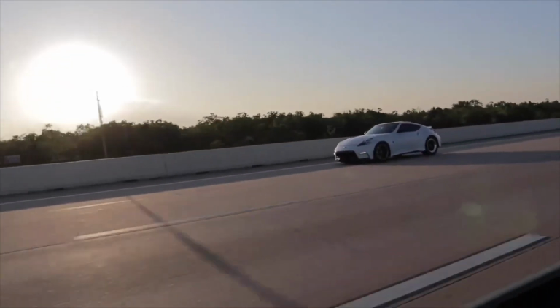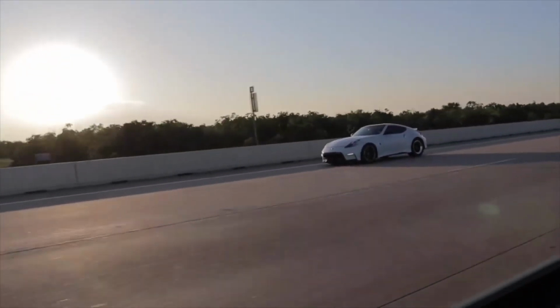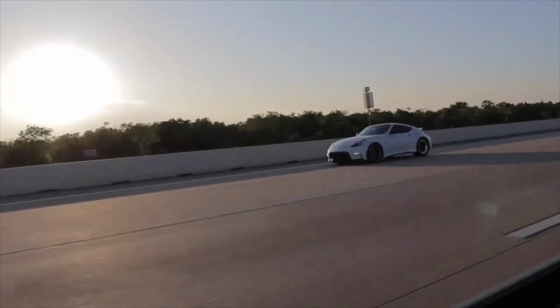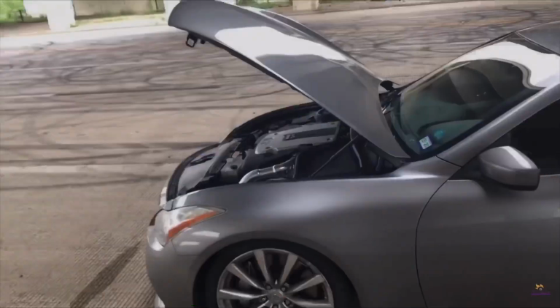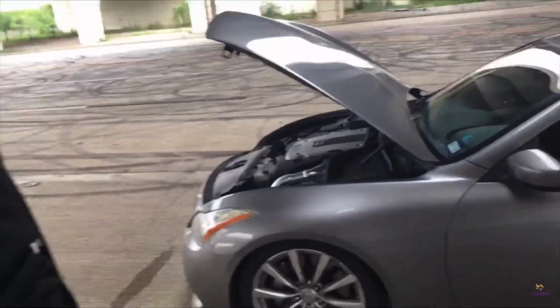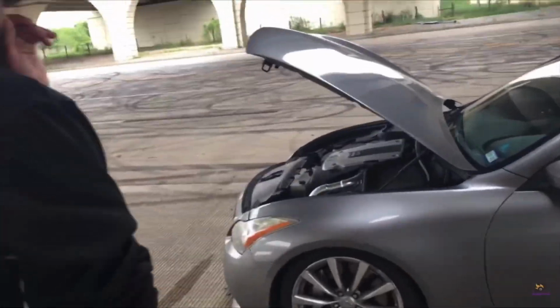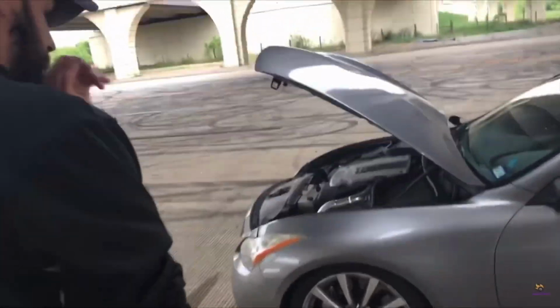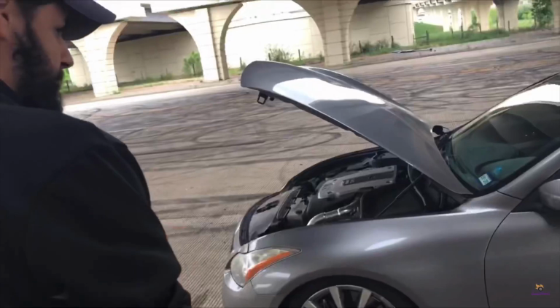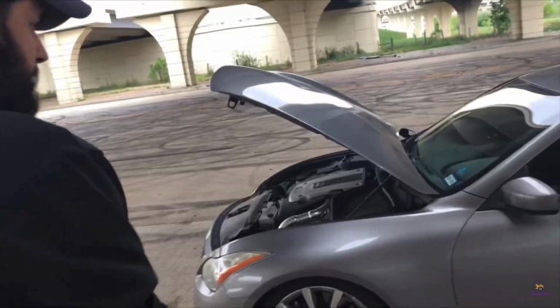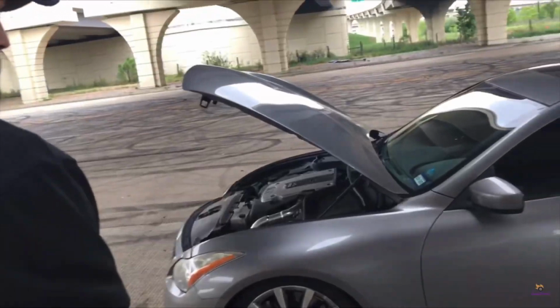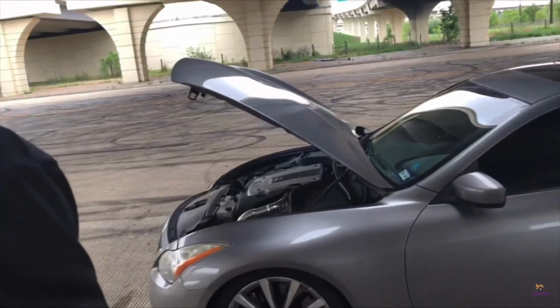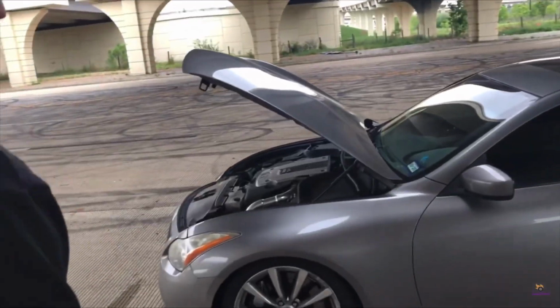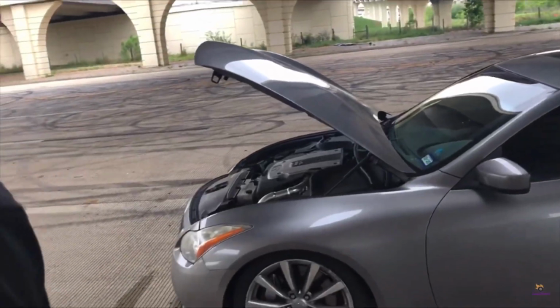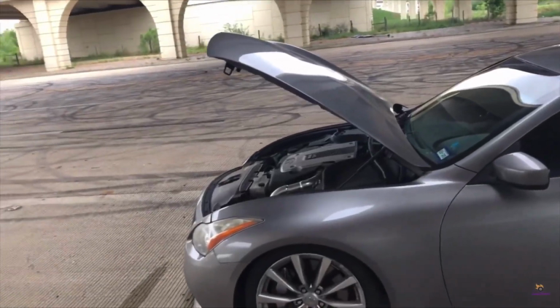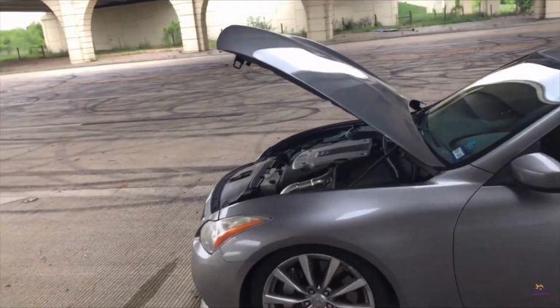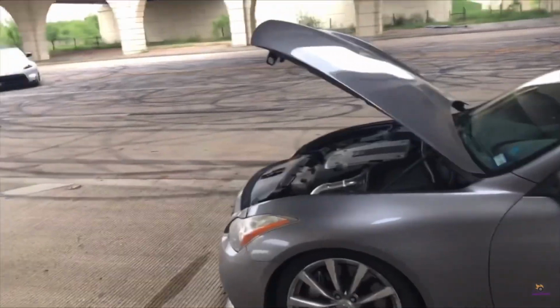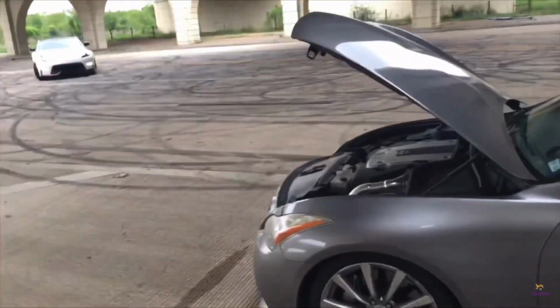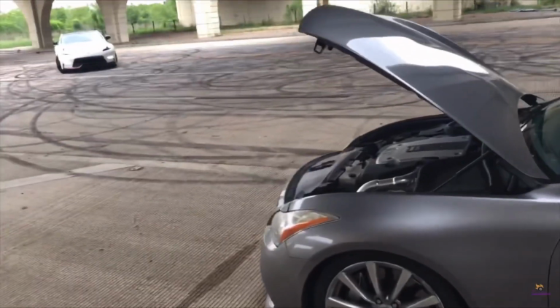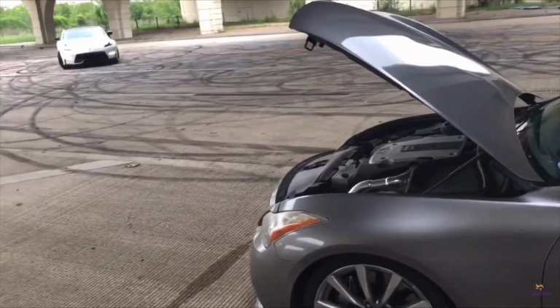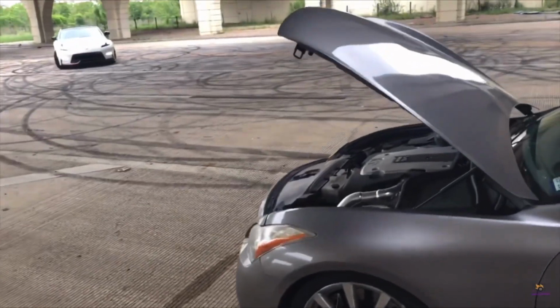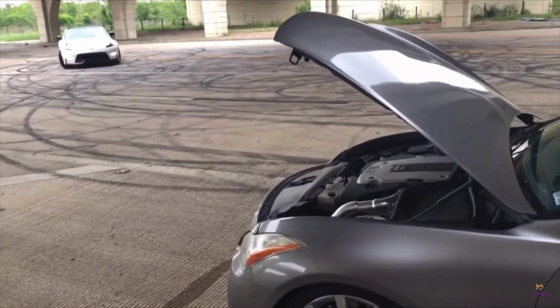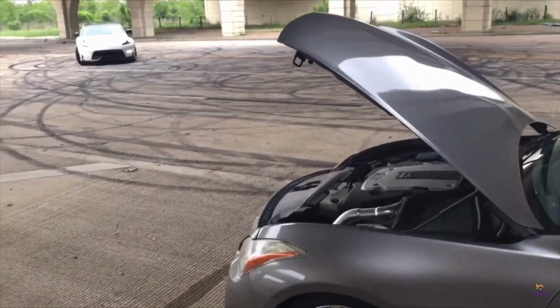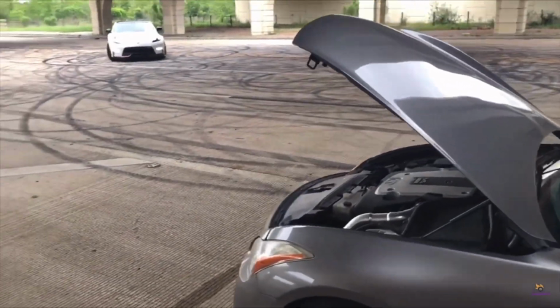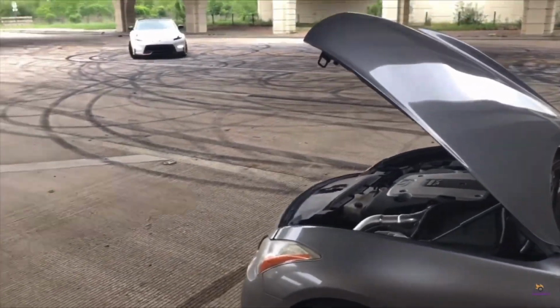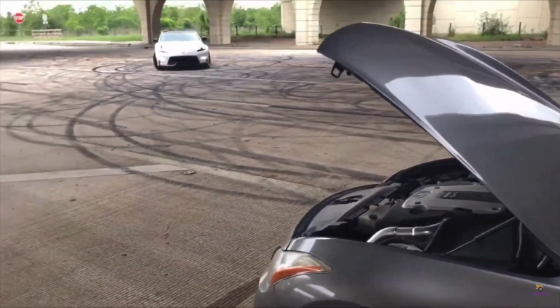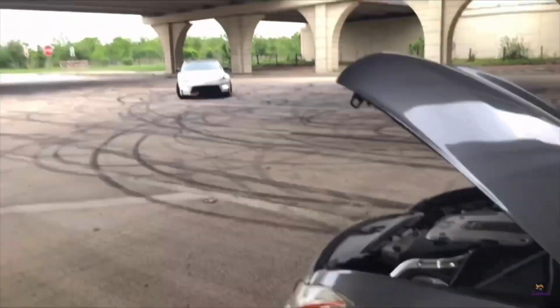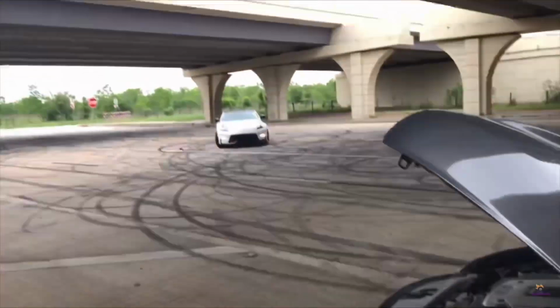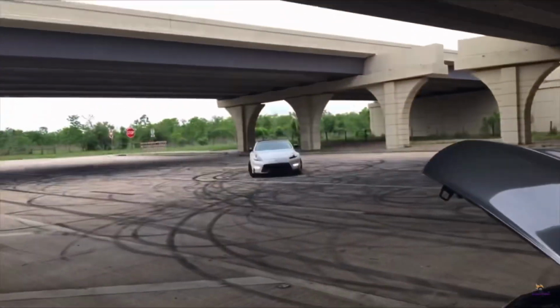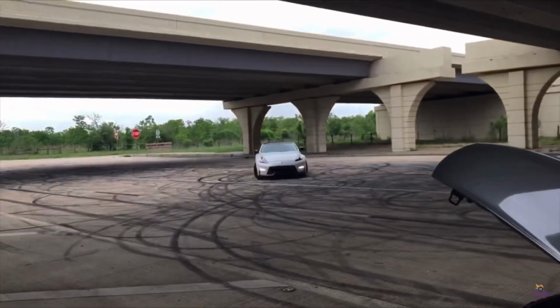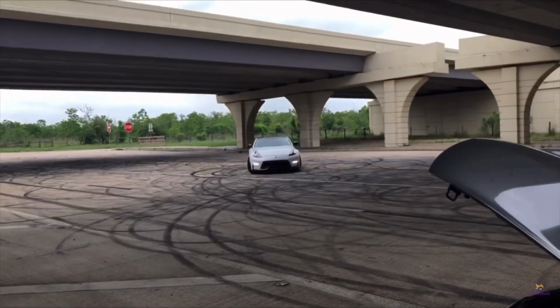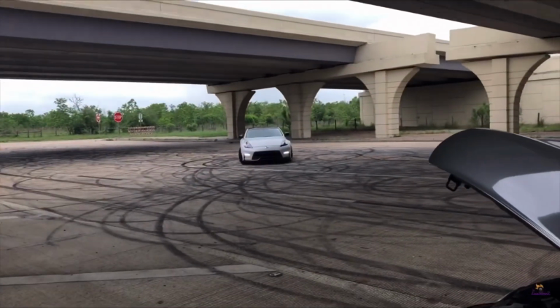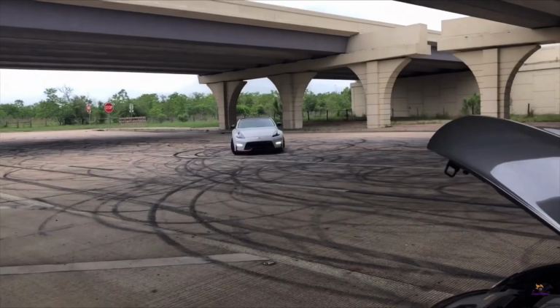We have Fulans G37 — very fitting — Fulans in Mexico of course, racing the 370Z Nismo.